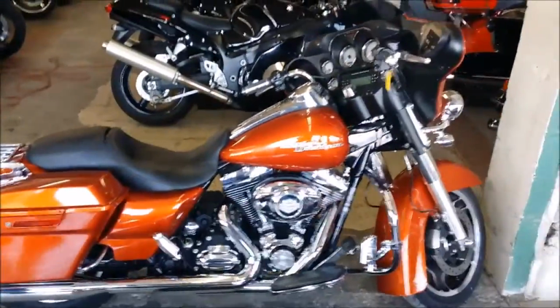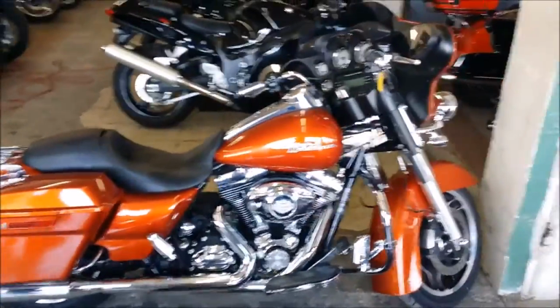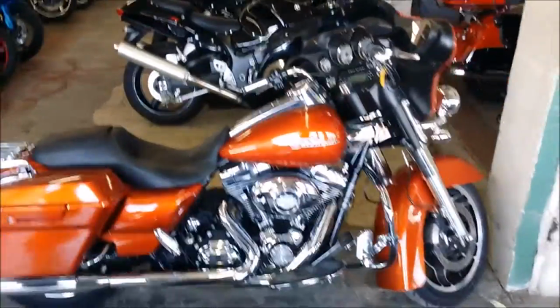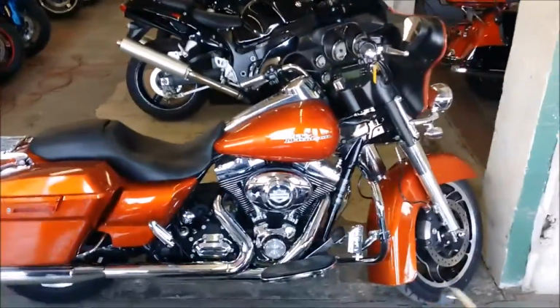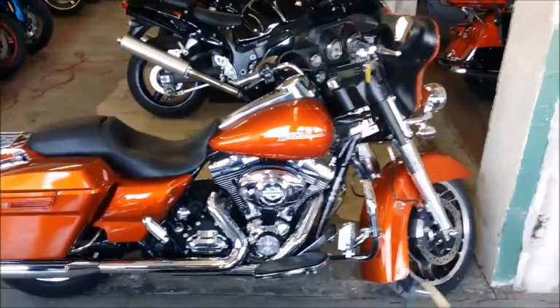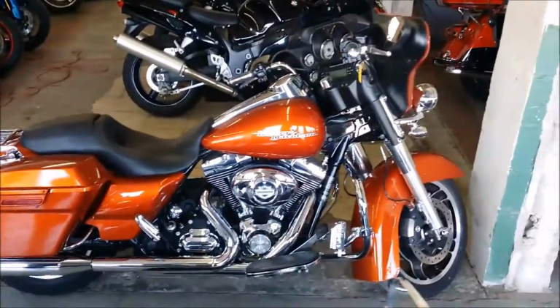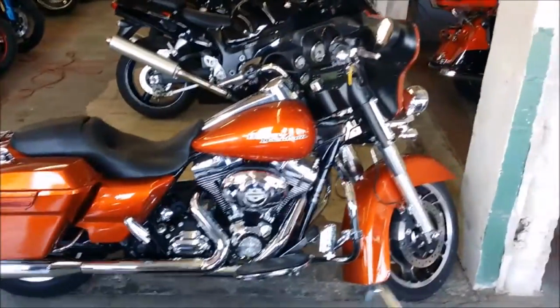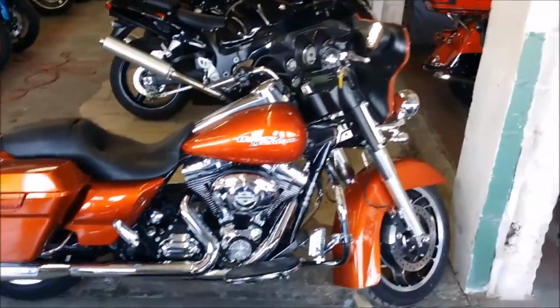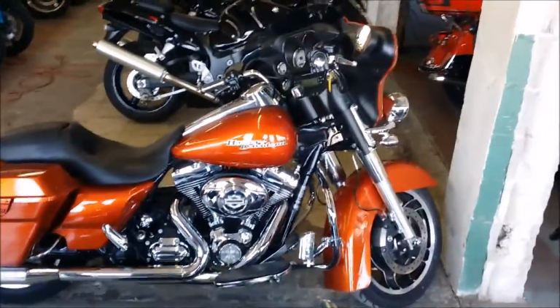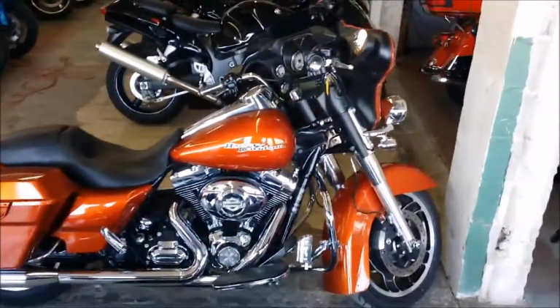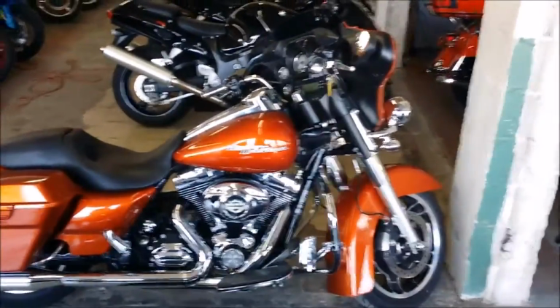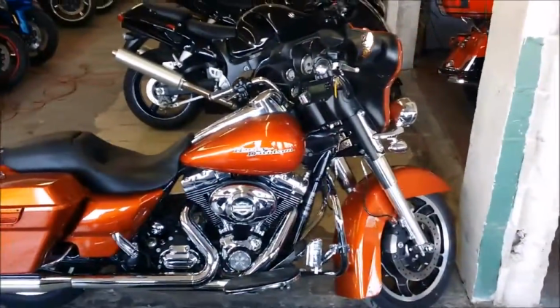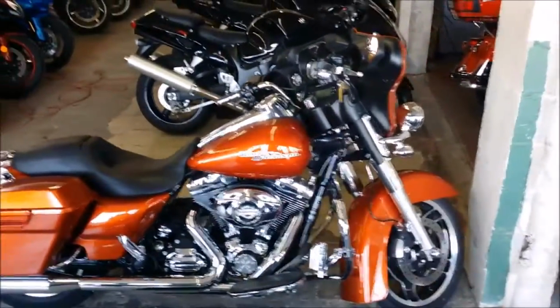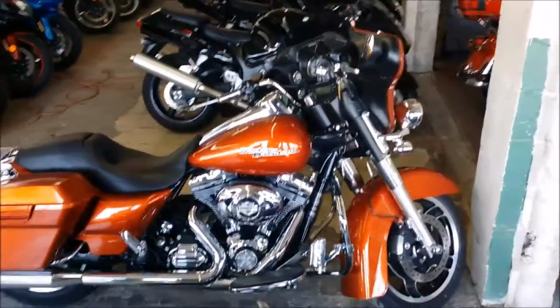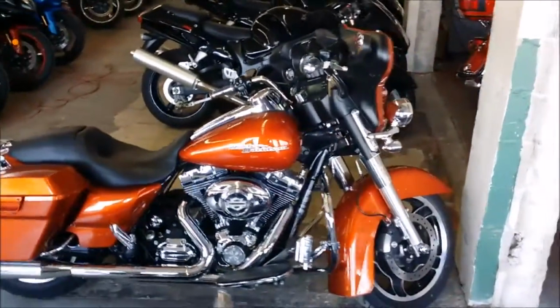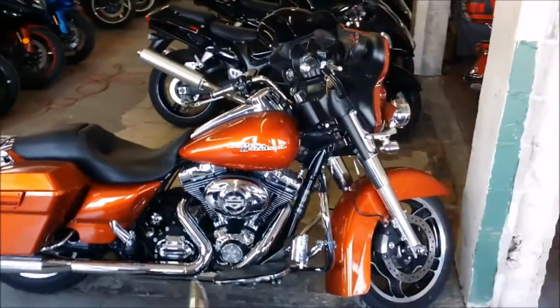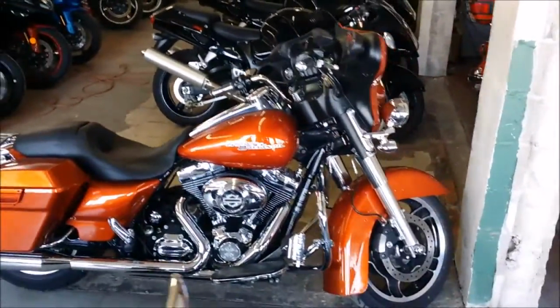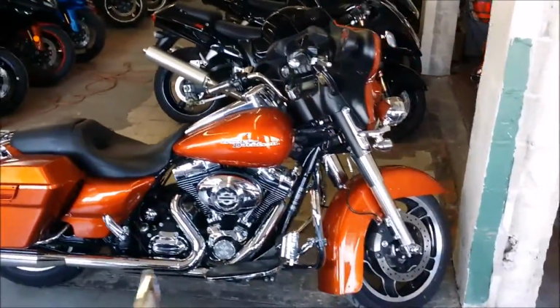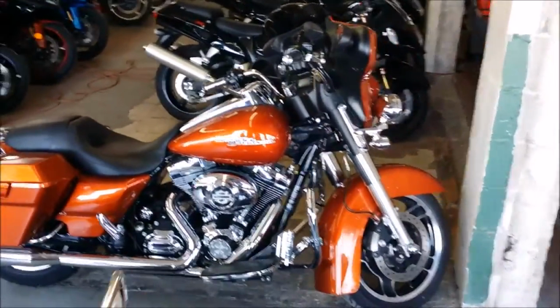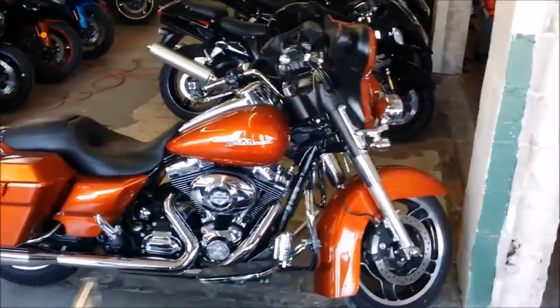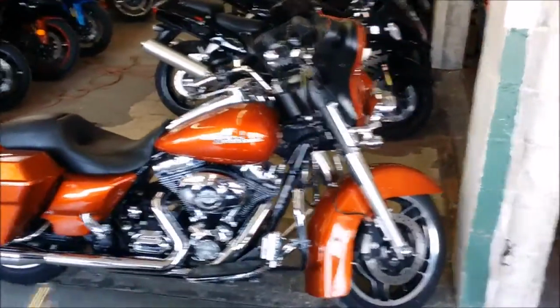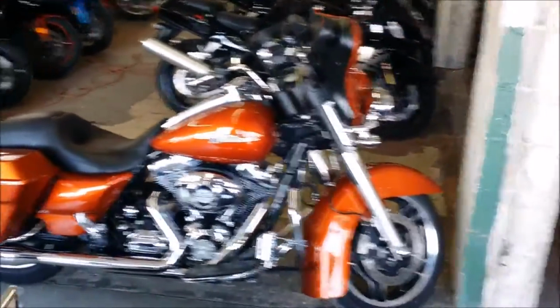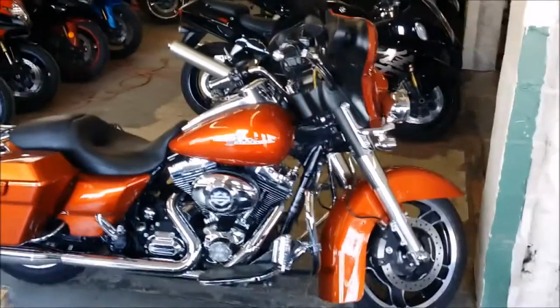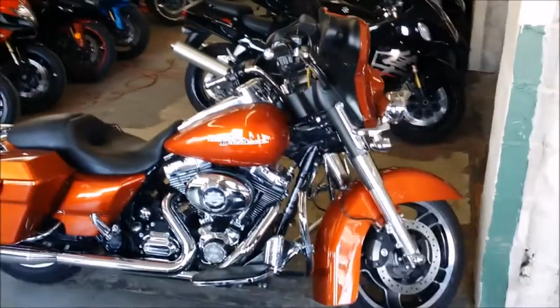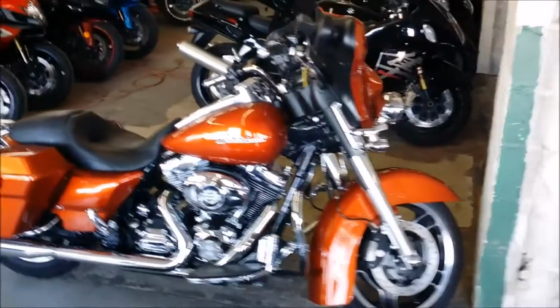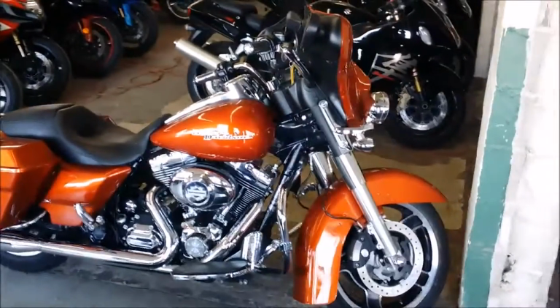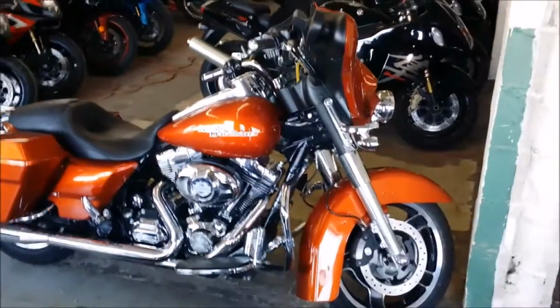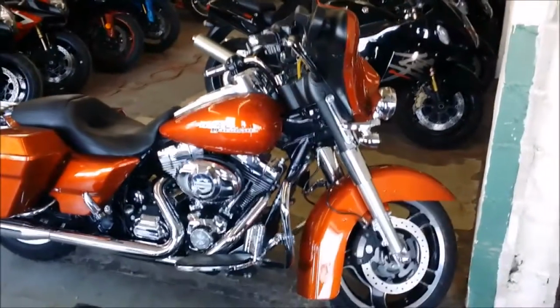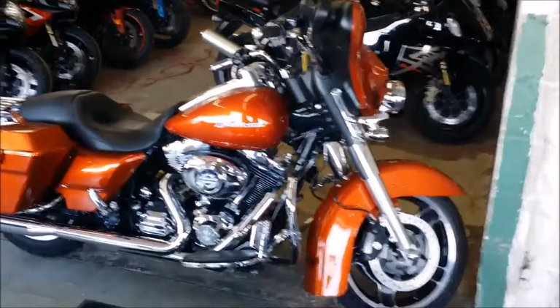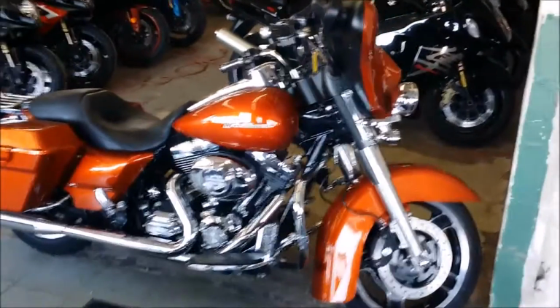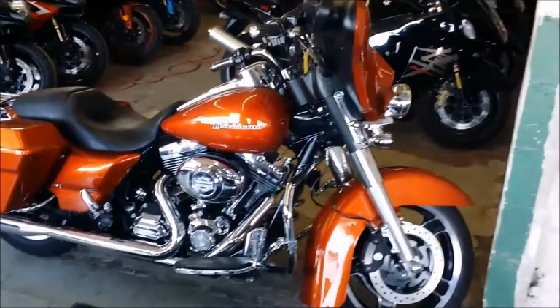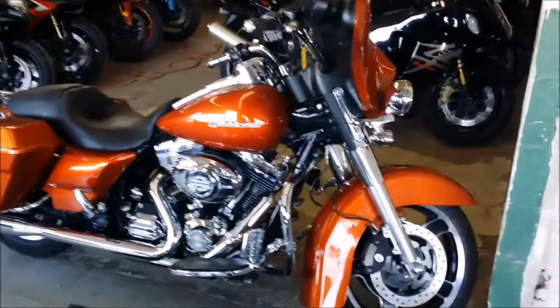Visit our website ApprovalPowersports.com to view the over 400 plus used bikes on our showroom floor.